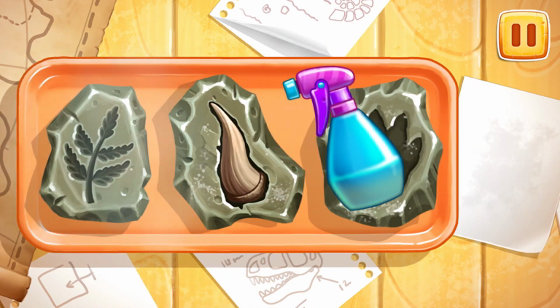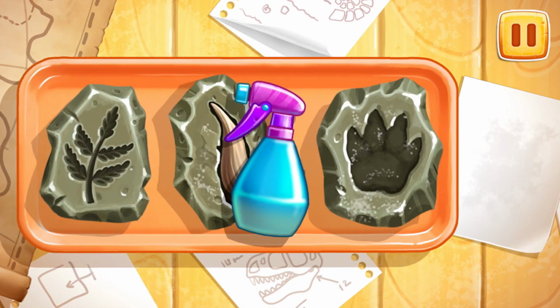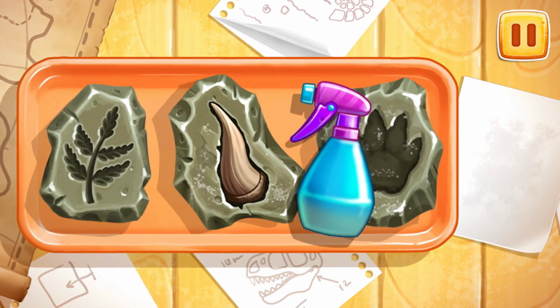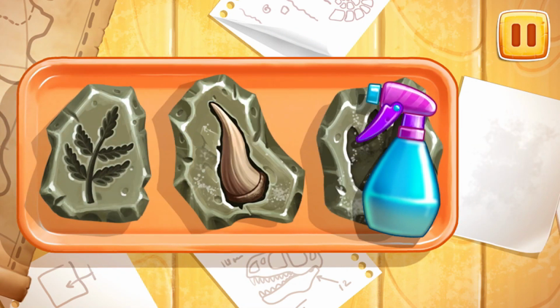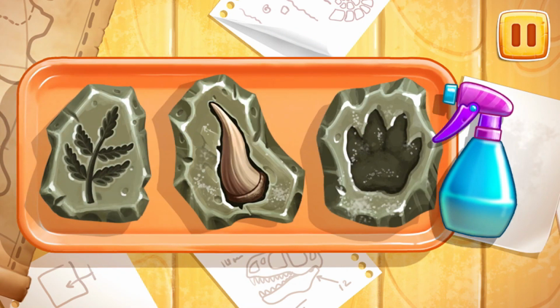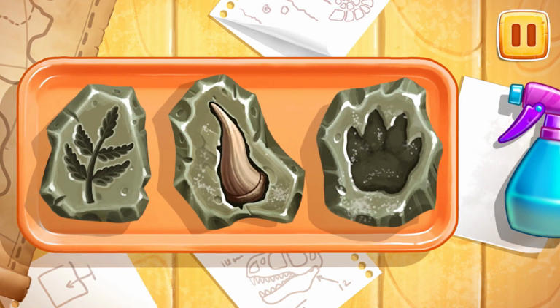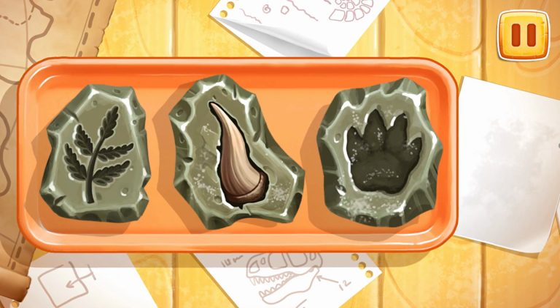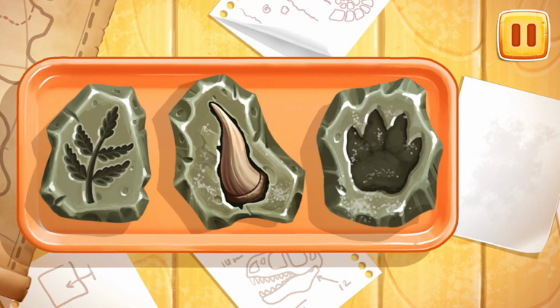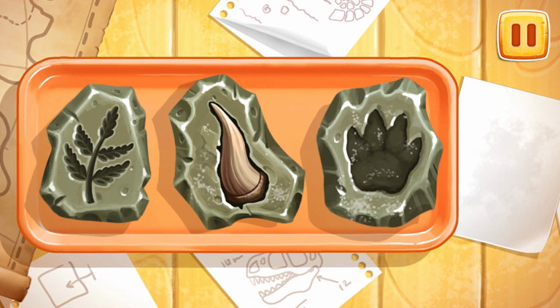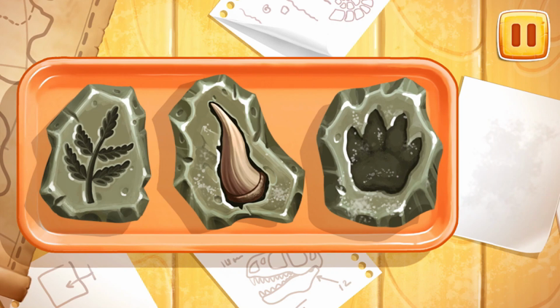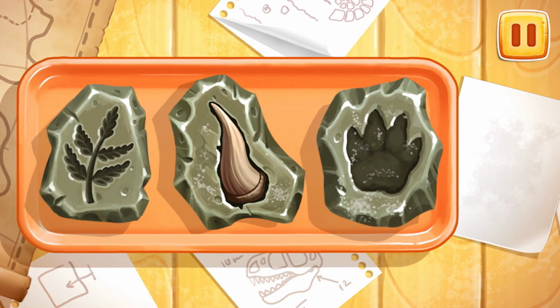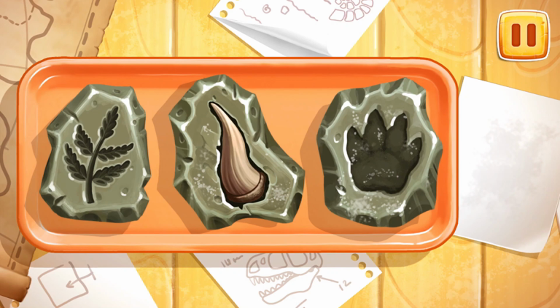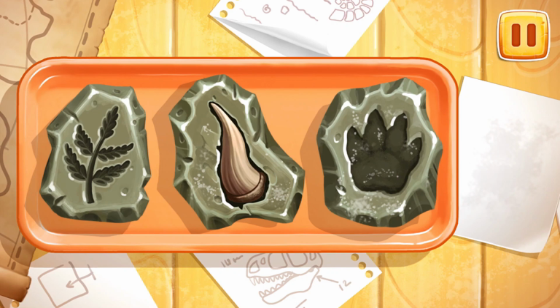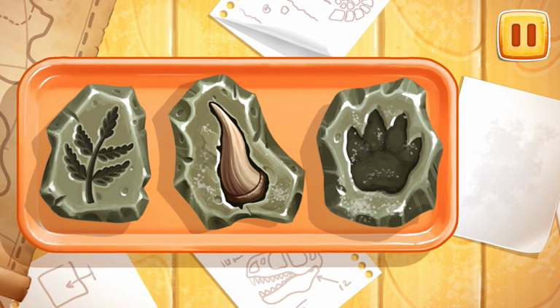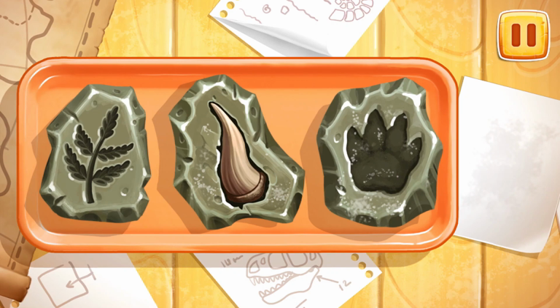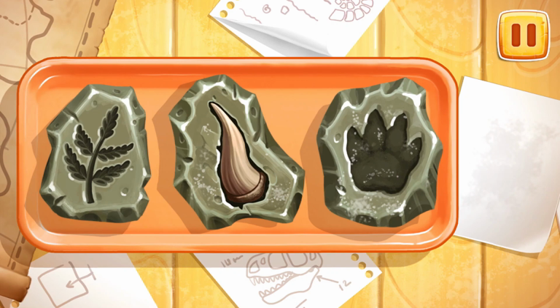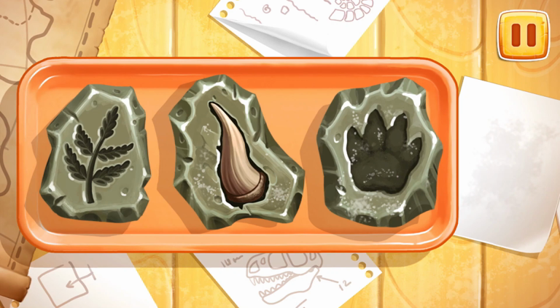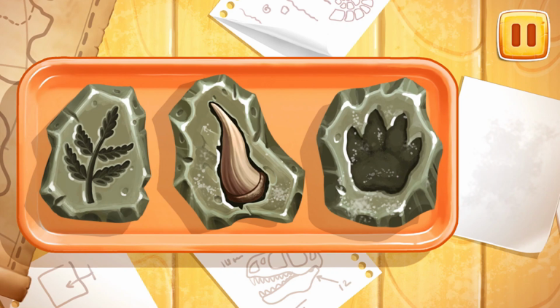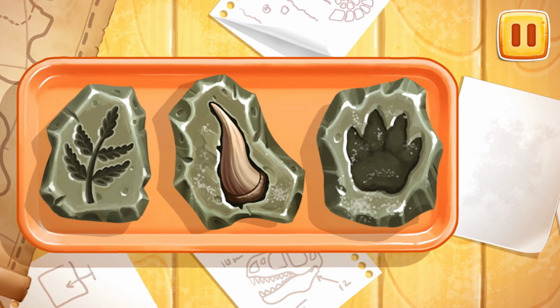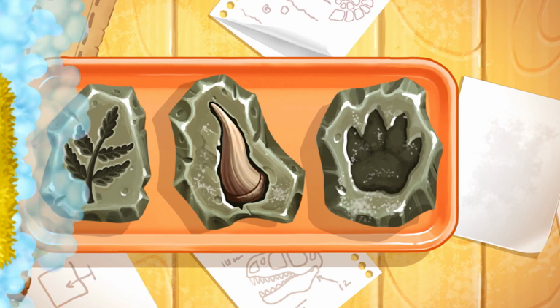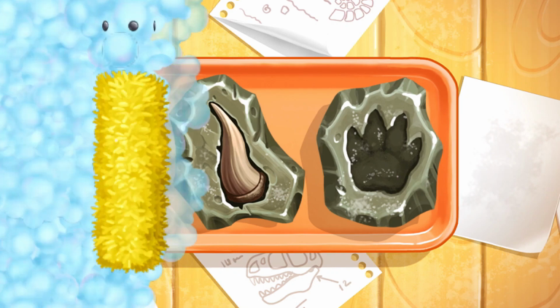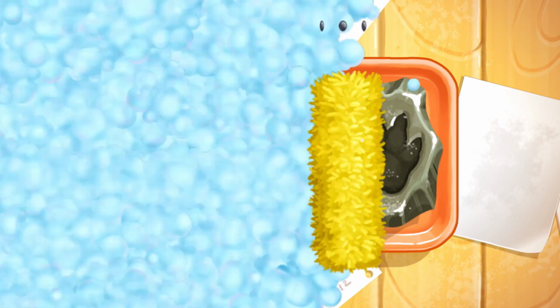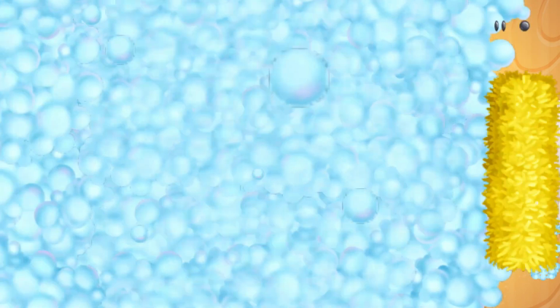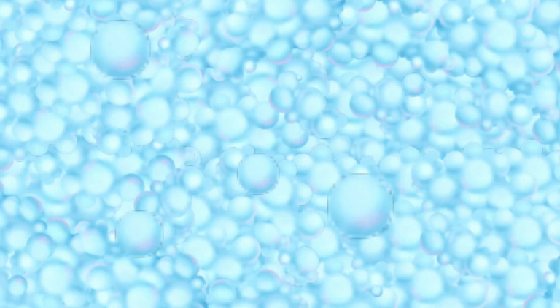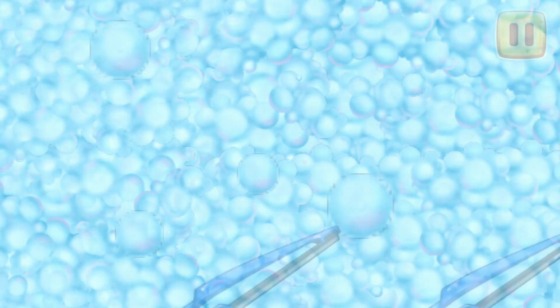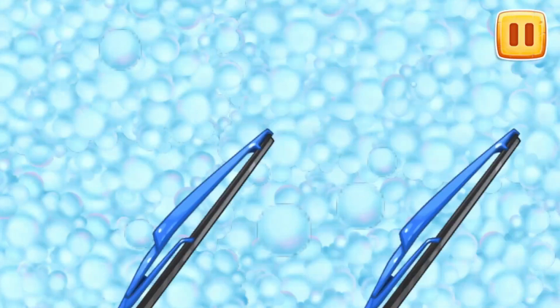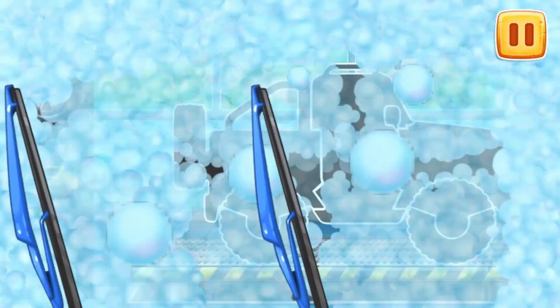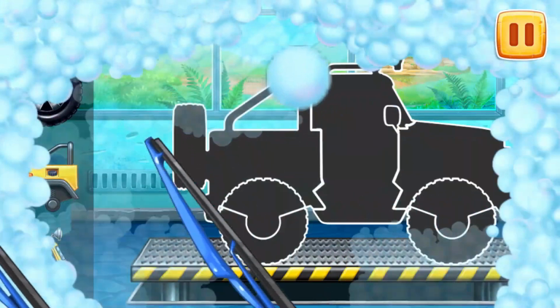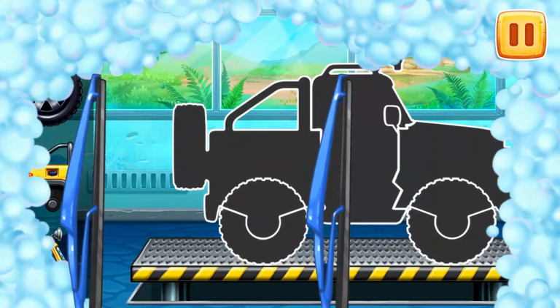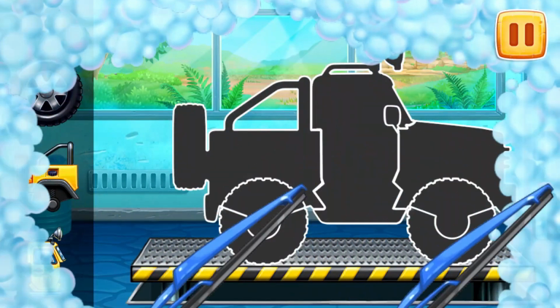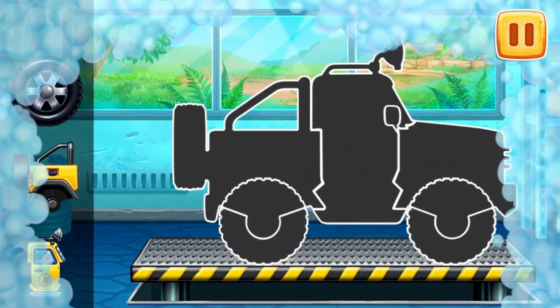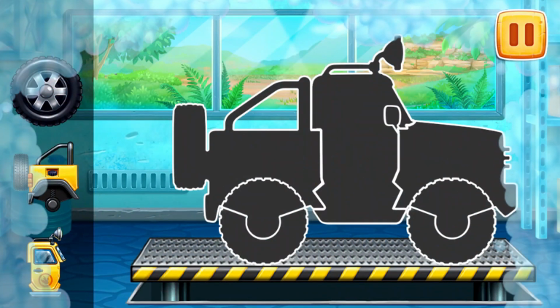That's all. We've defined the excavation site. Let's assemble a mini pickup.